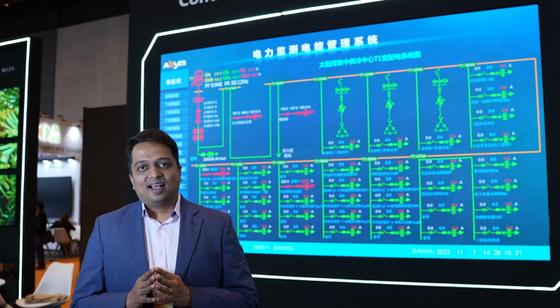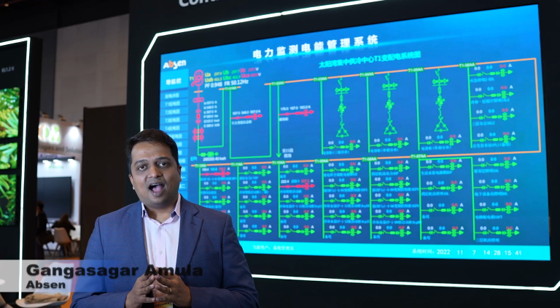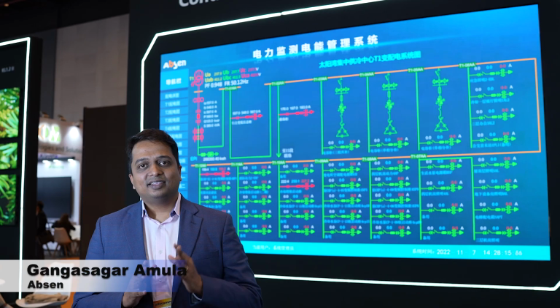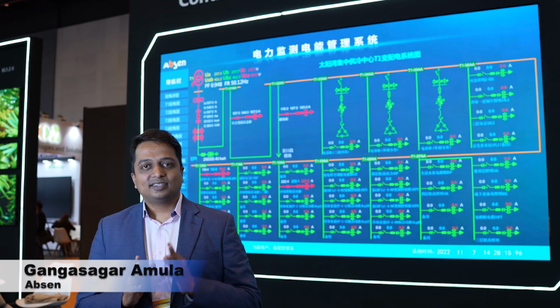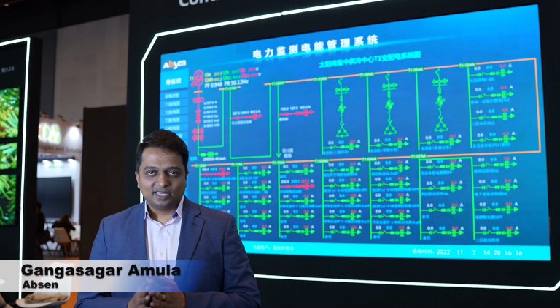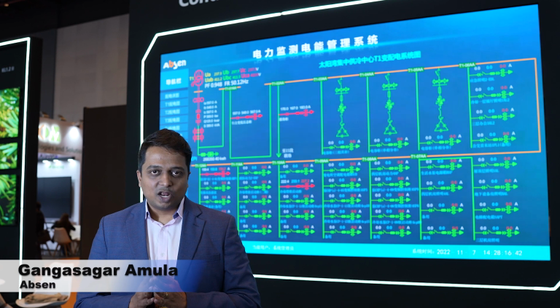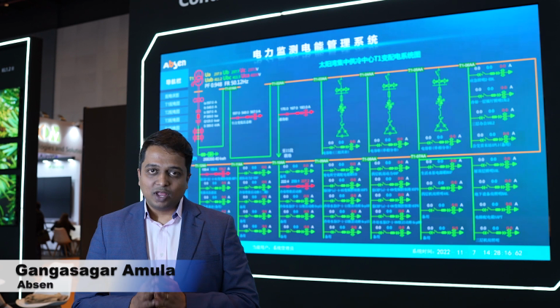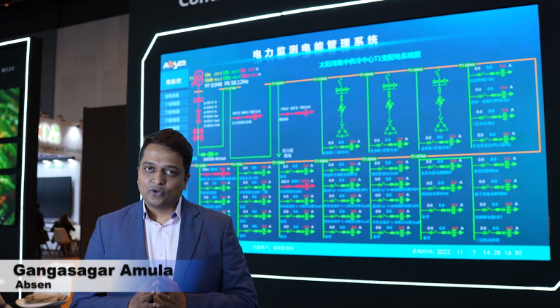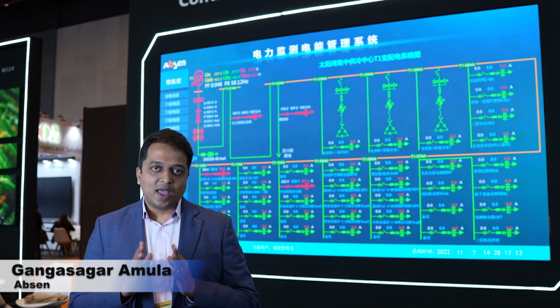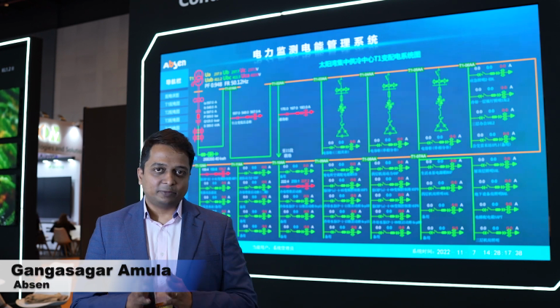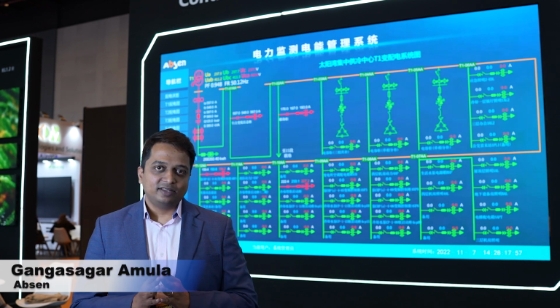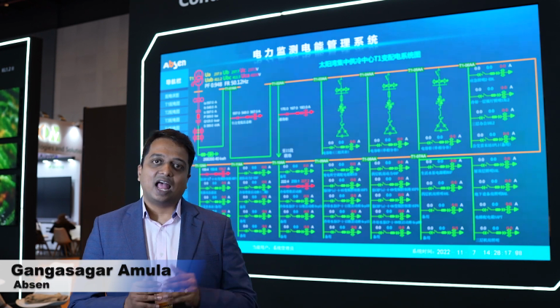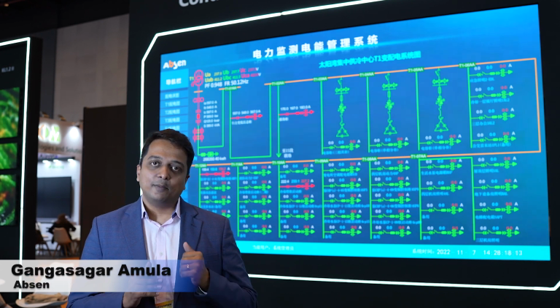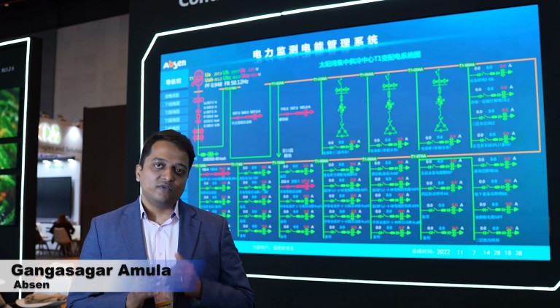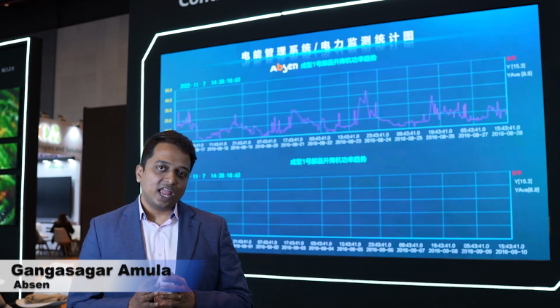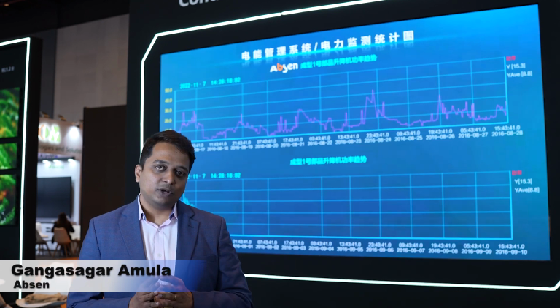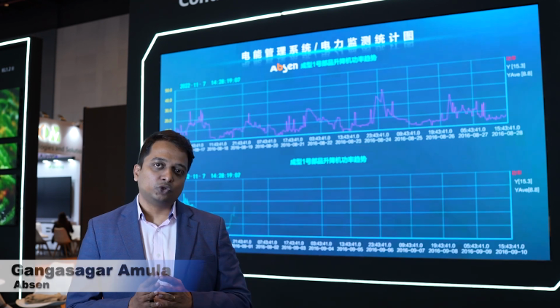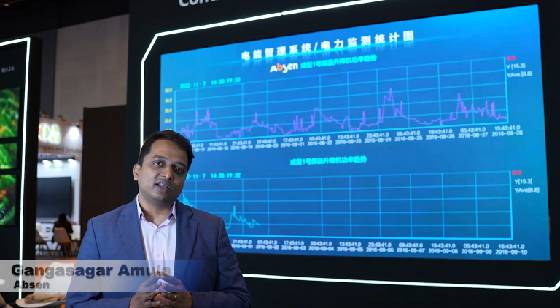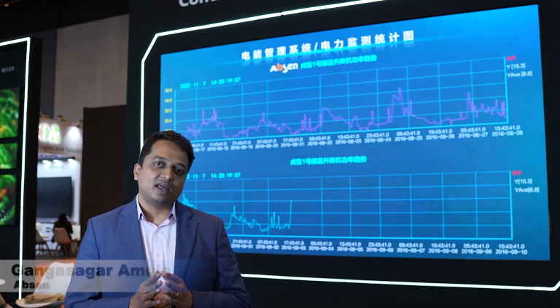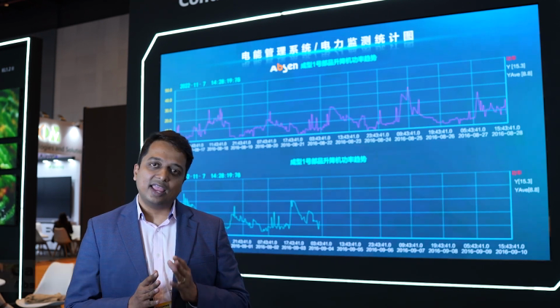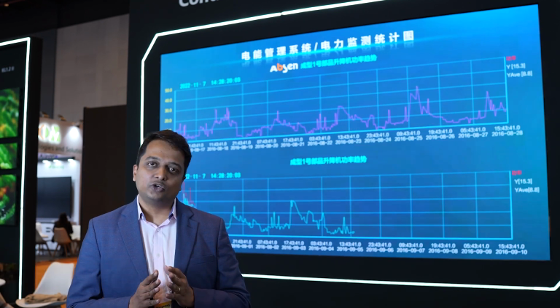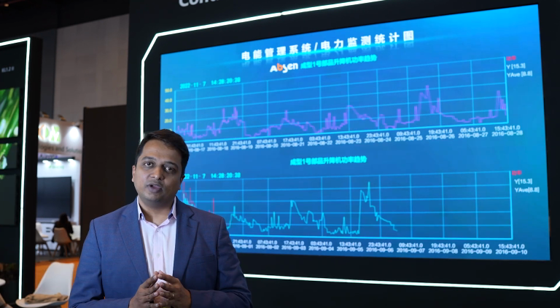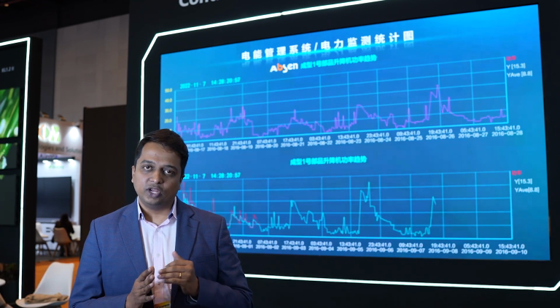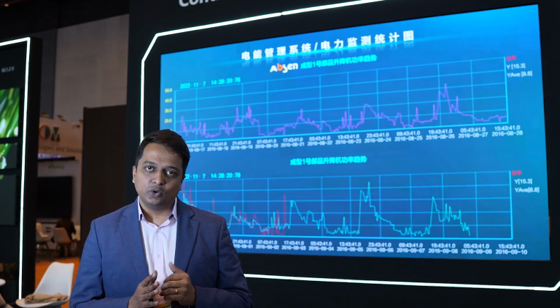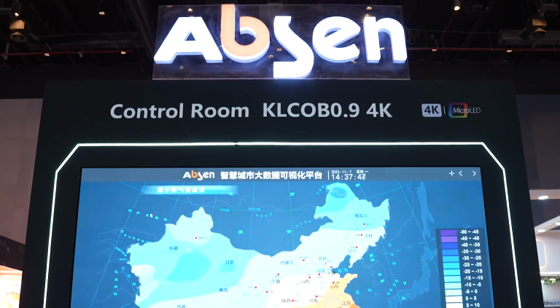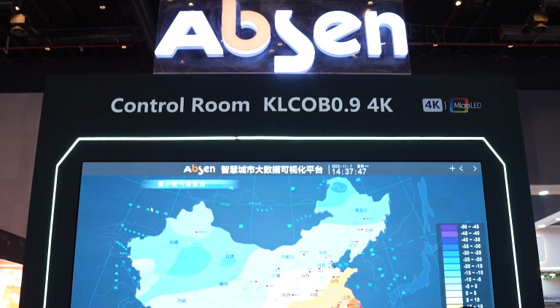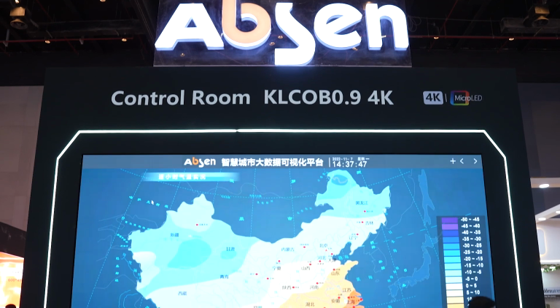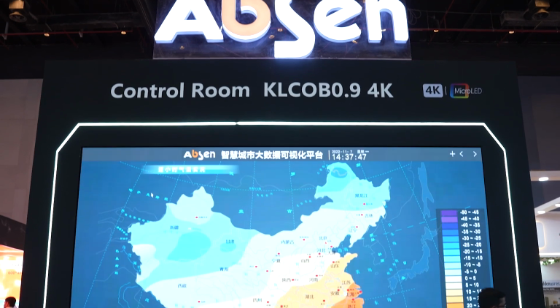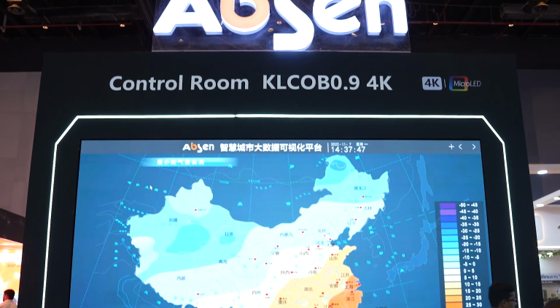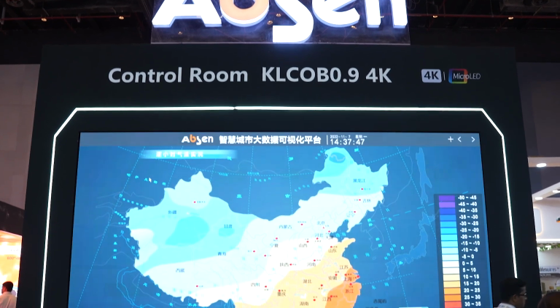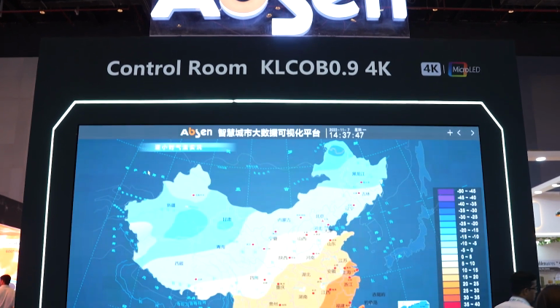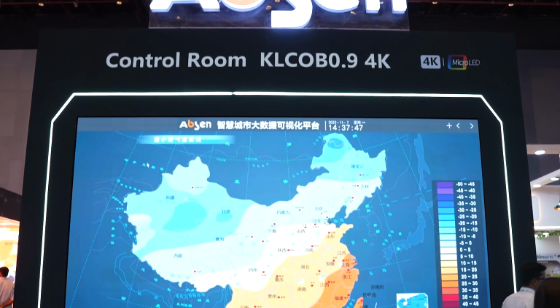Hi, this is Gangasagar Amulaf from AppSyn. I'm very happy to showcase our KLCOB V2 at Infocom Mumbai 2023.